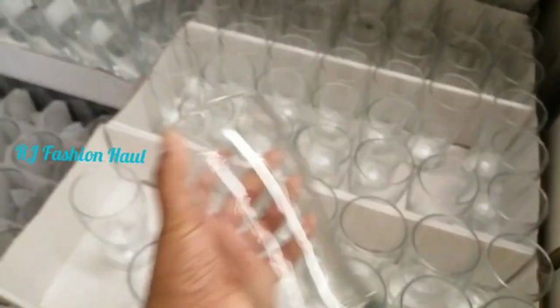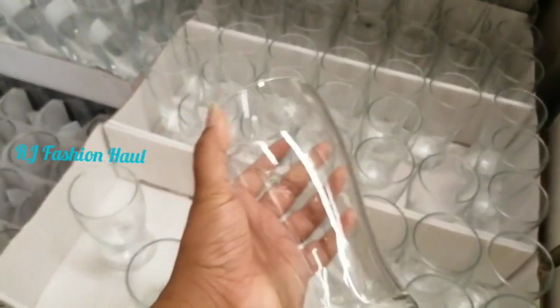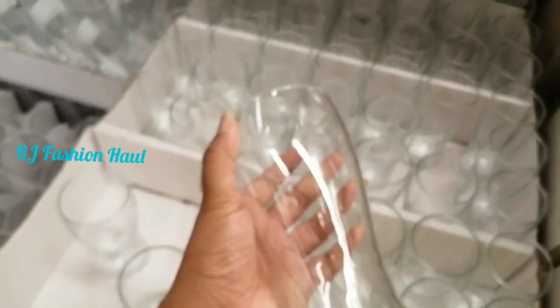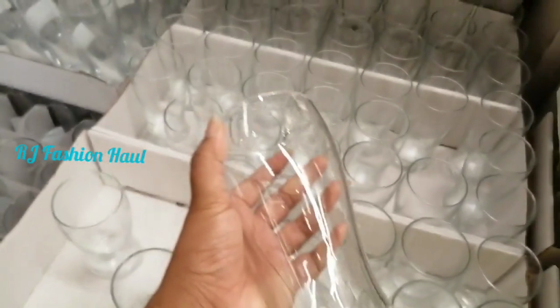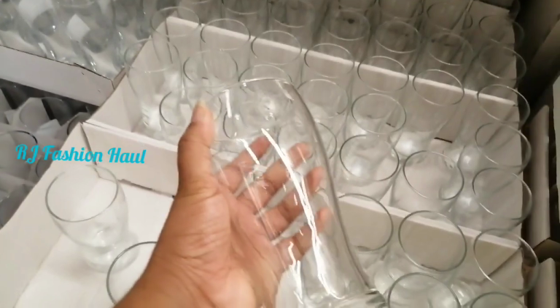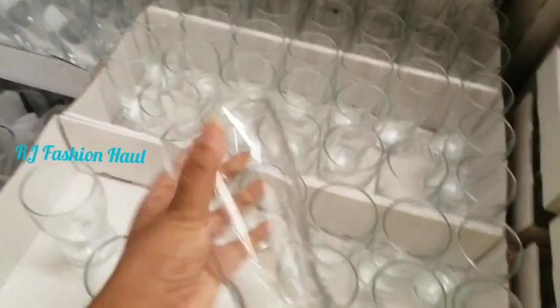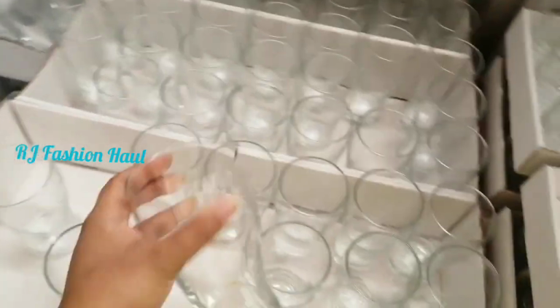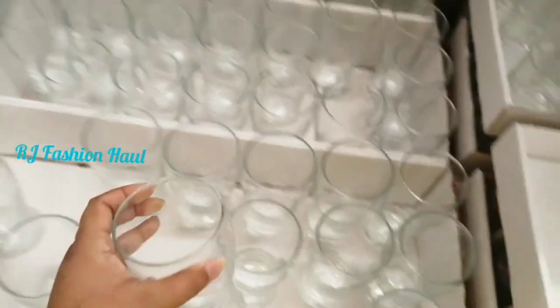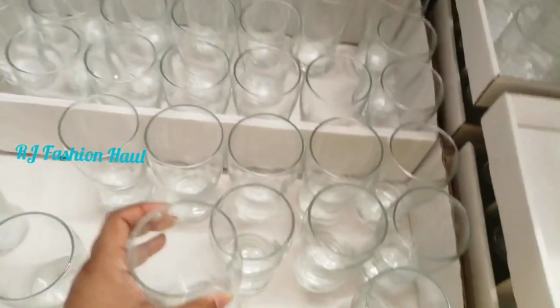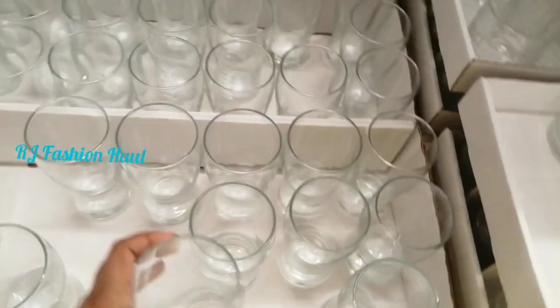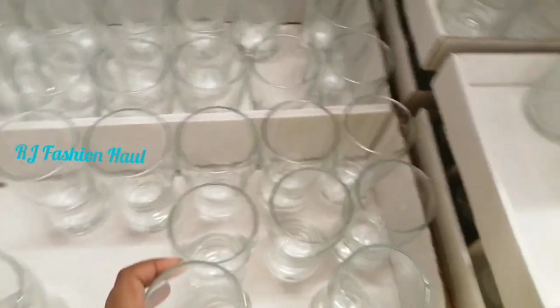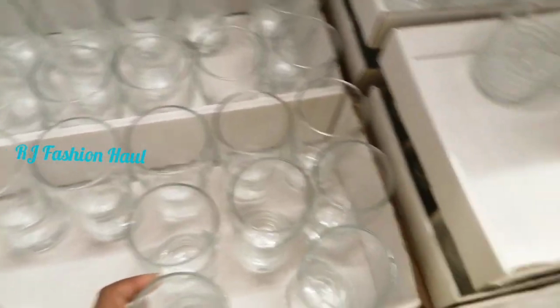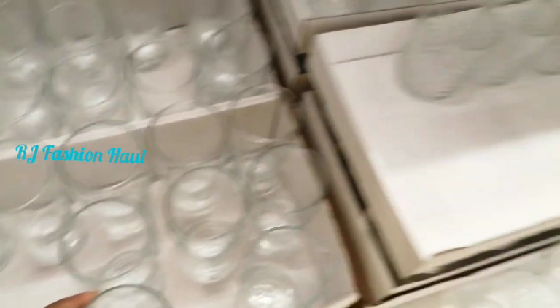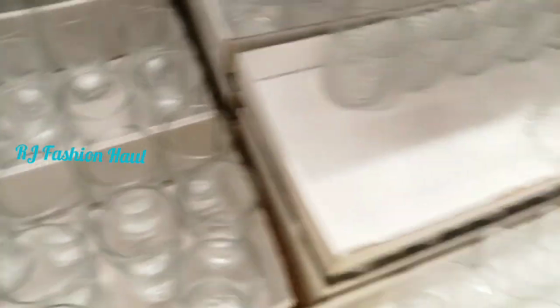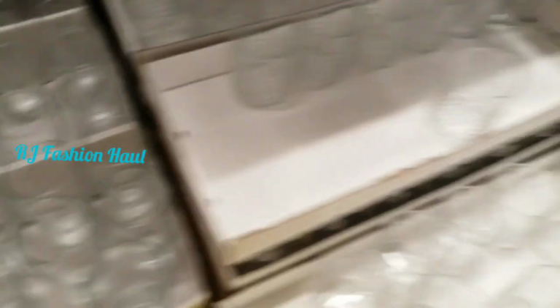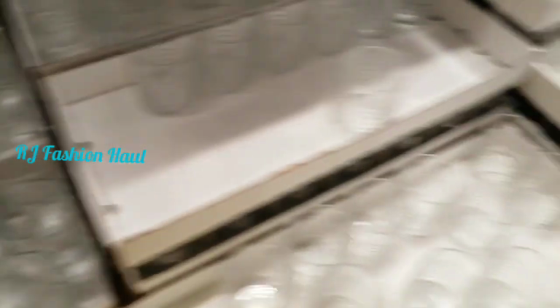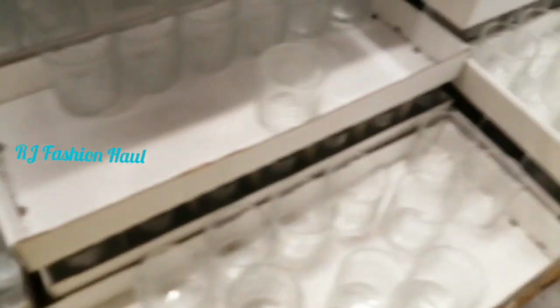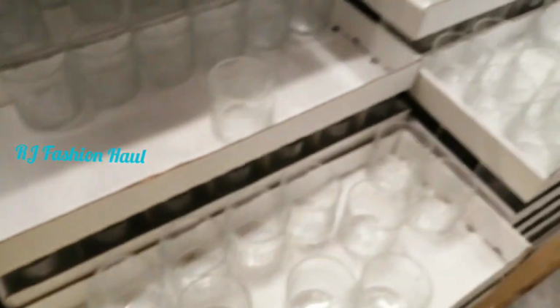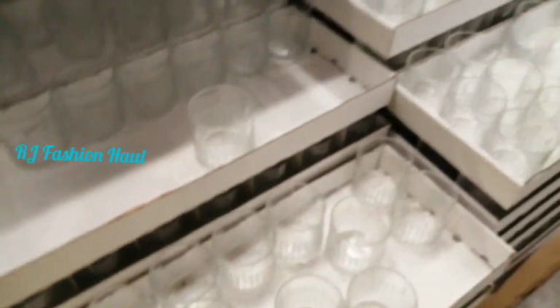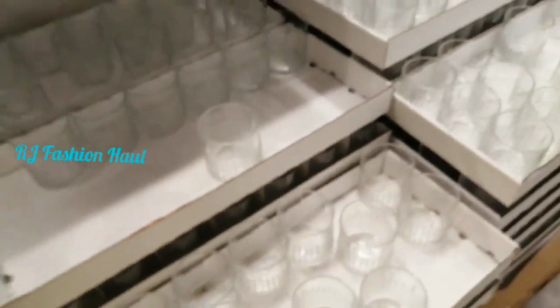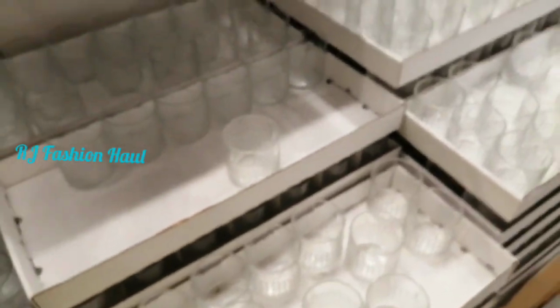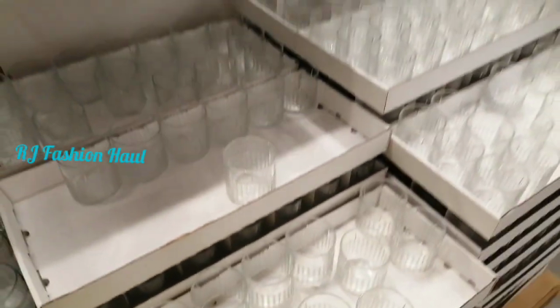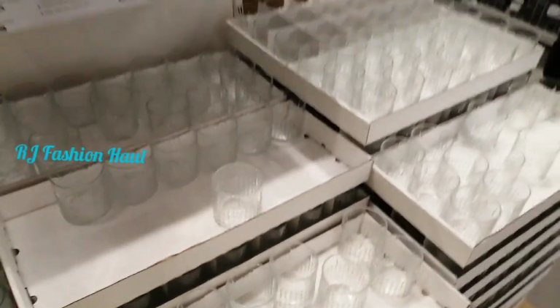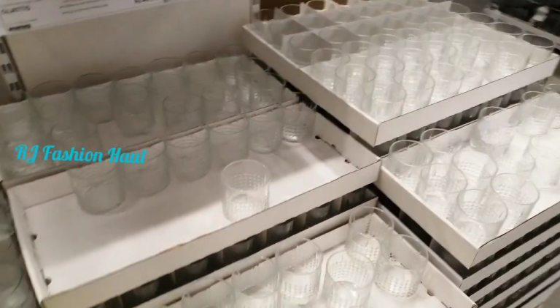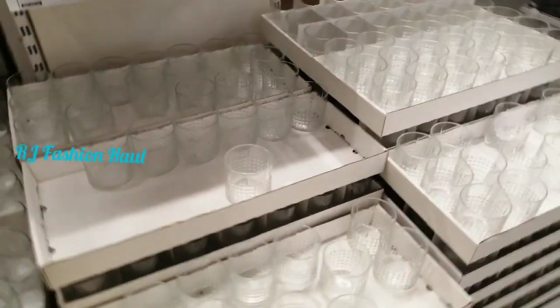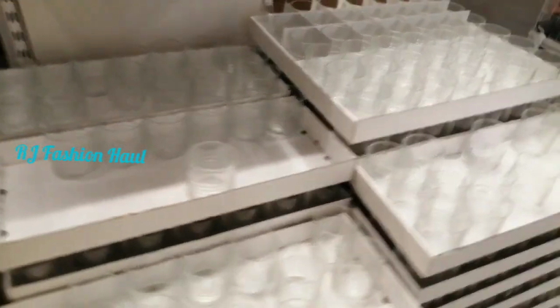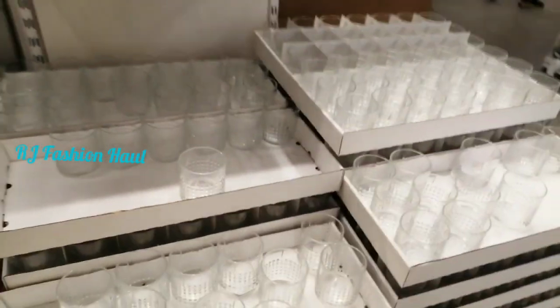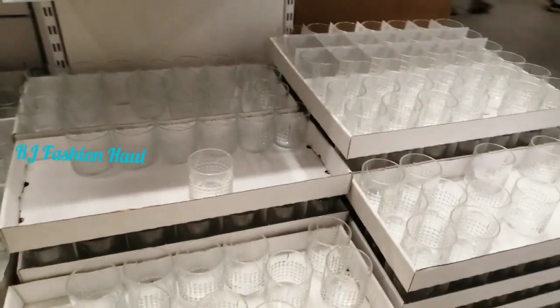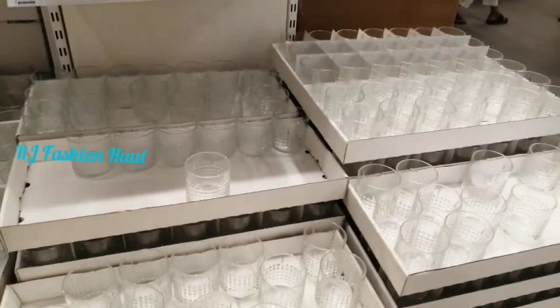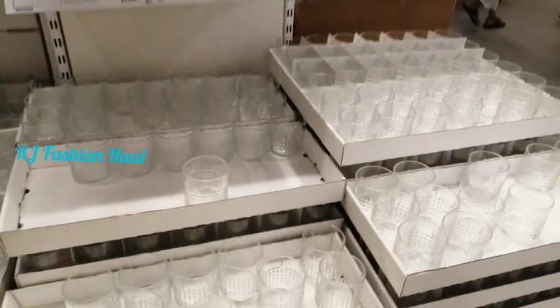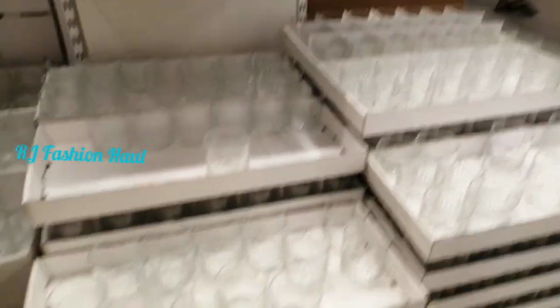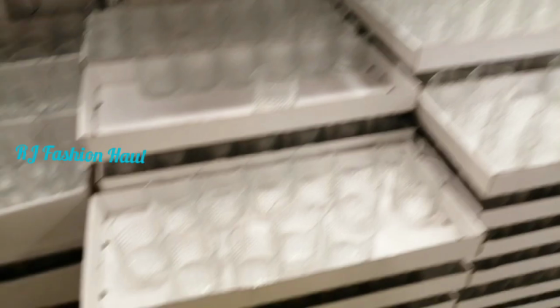I will show you my glasses and another collection in IKEA.